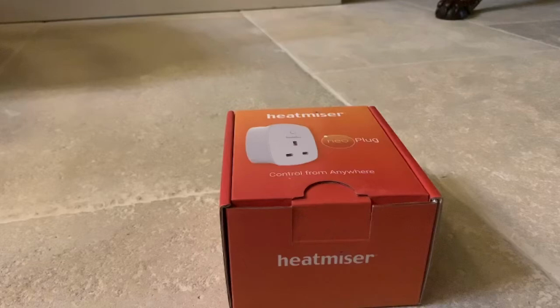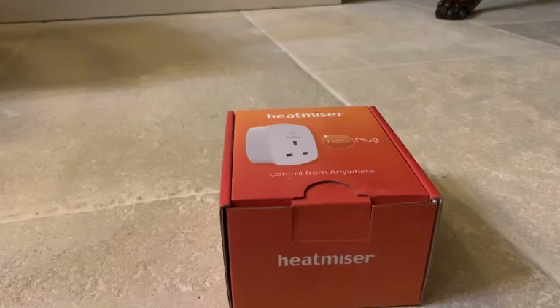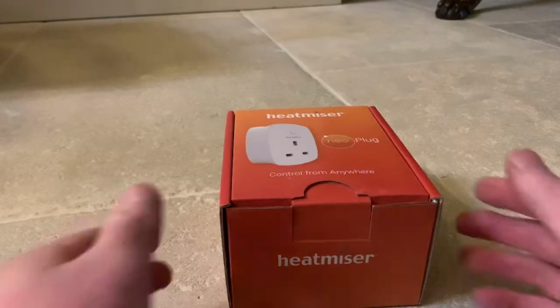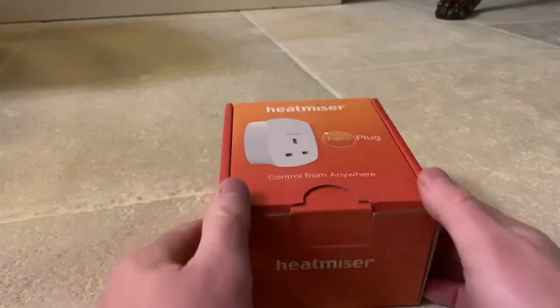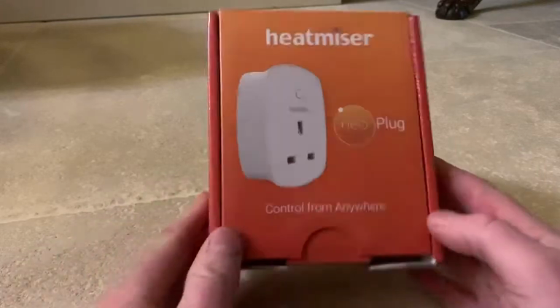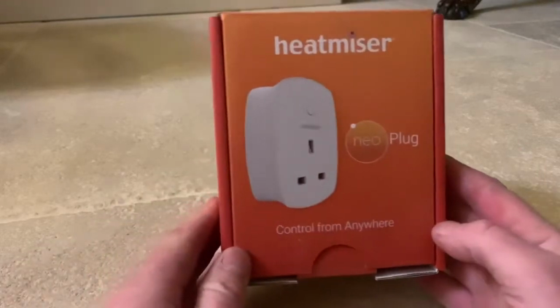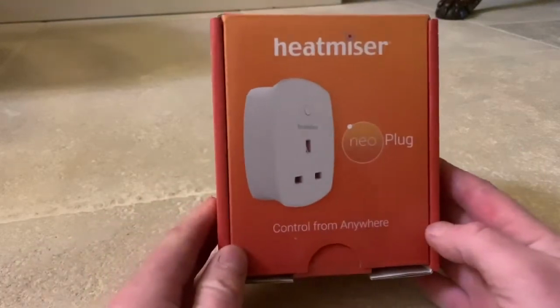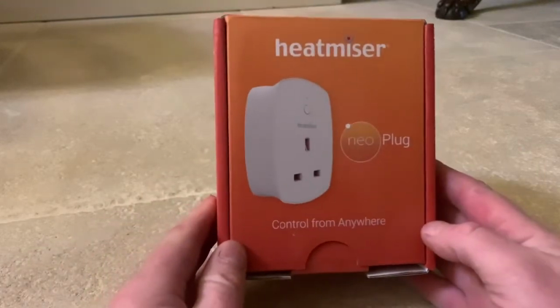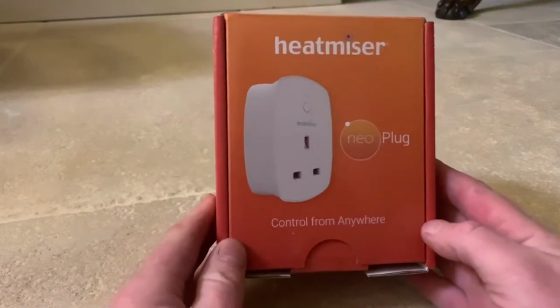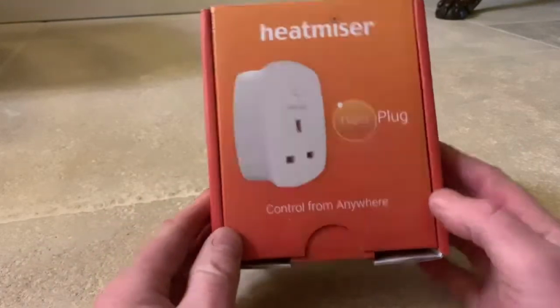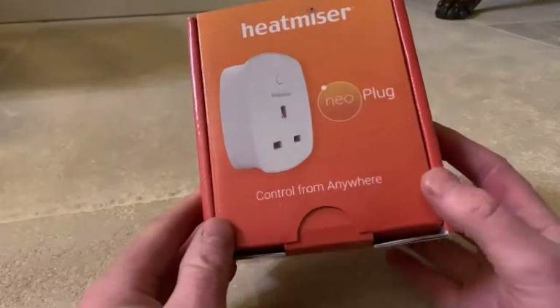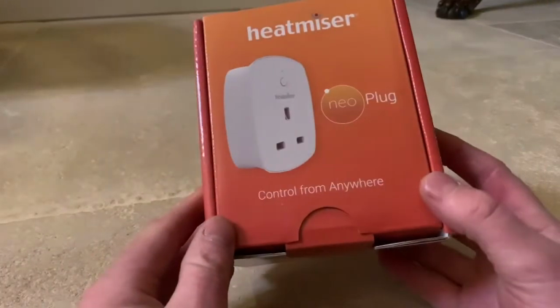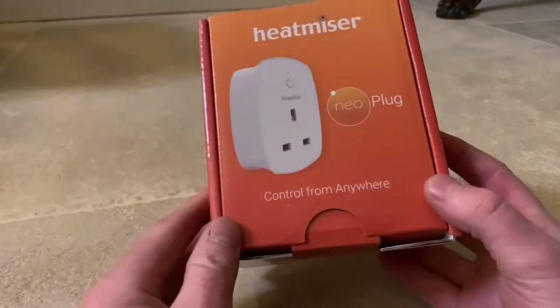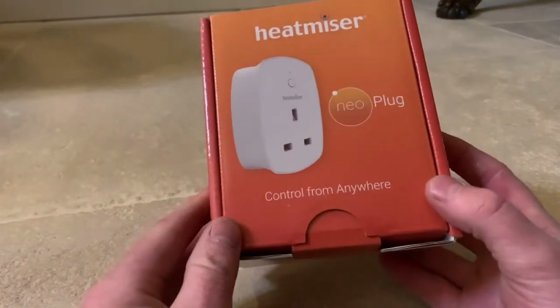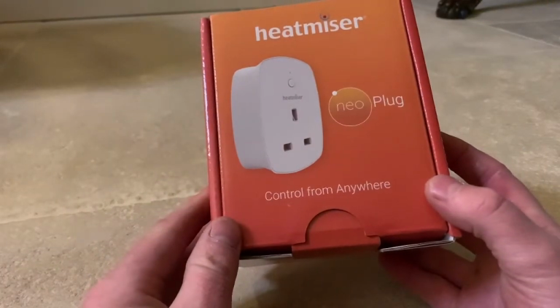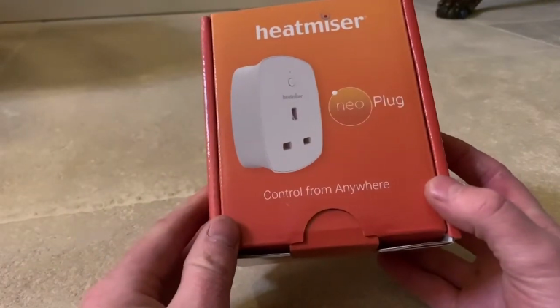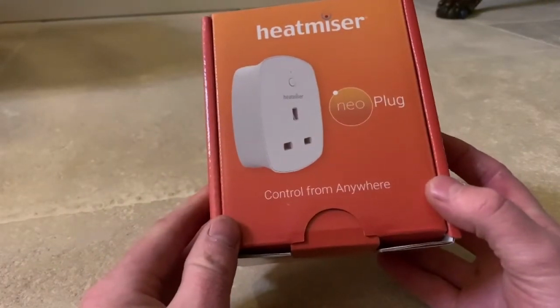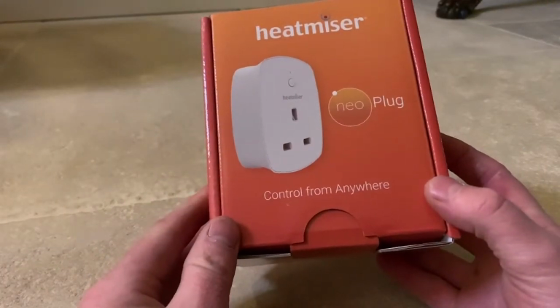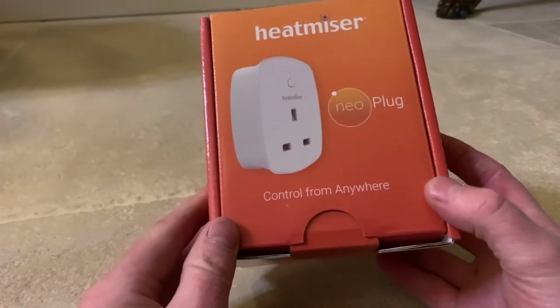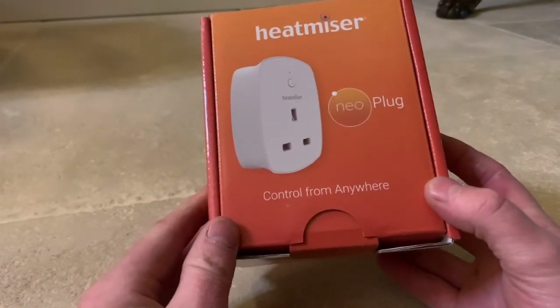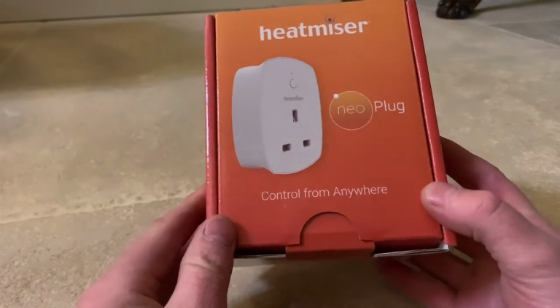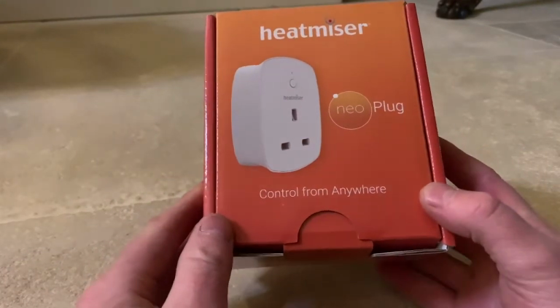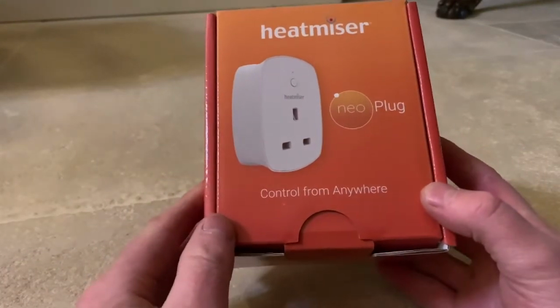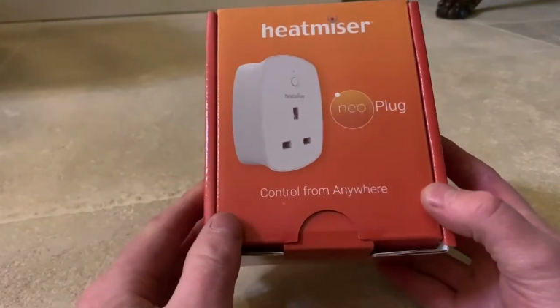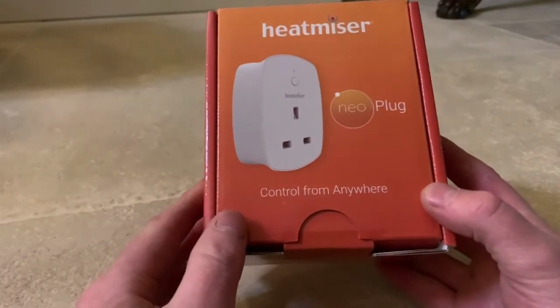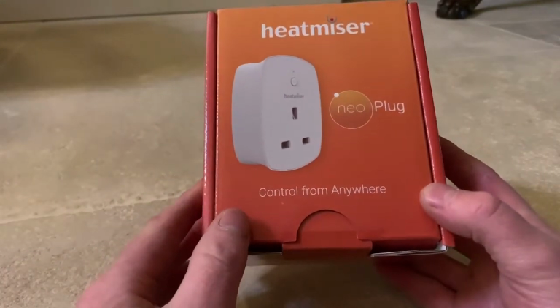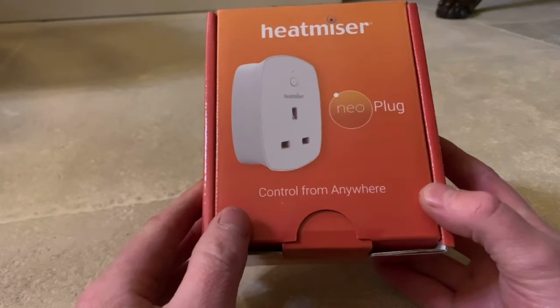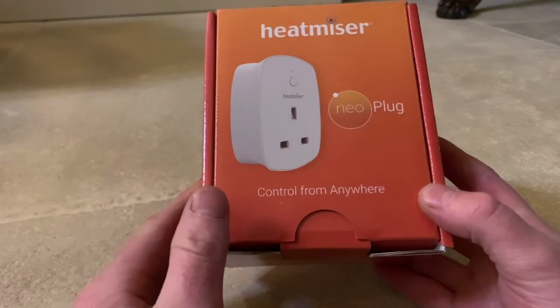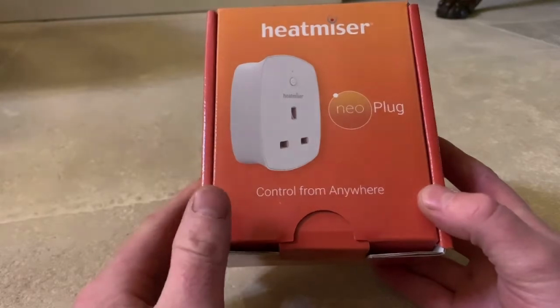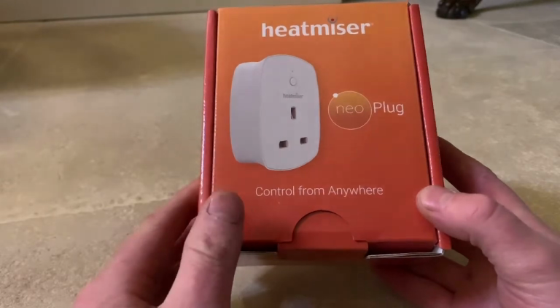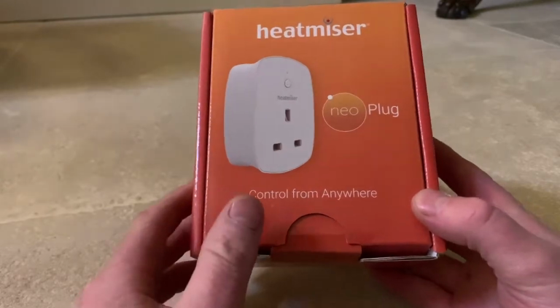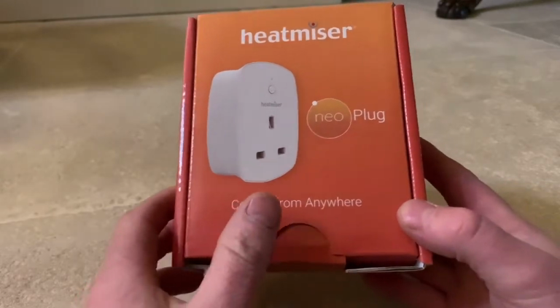This is a Heatmiser Neoplug. It can be used as a smart plug or as a signal booster from the Neohub.